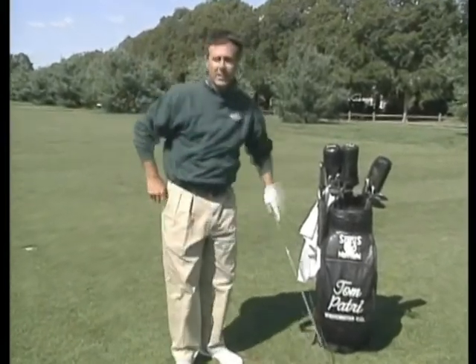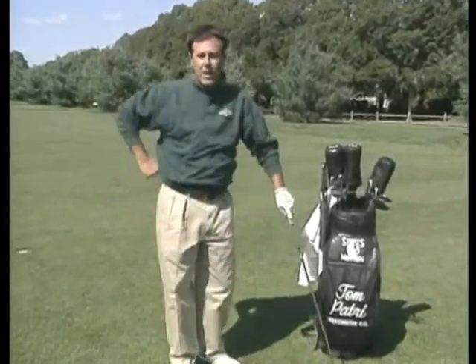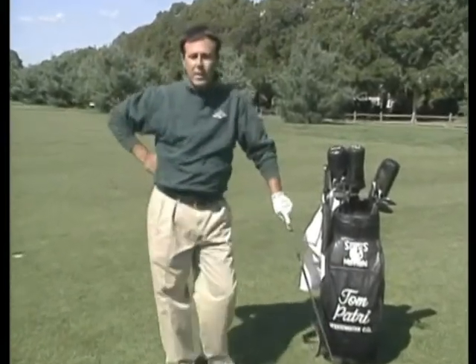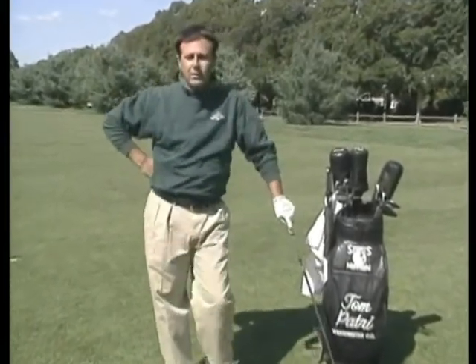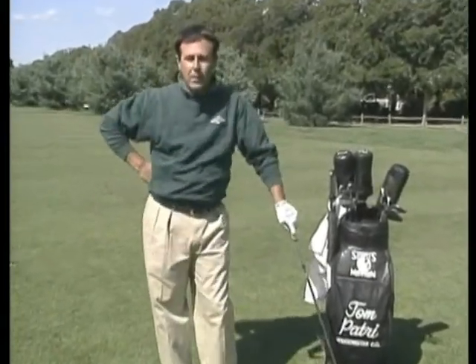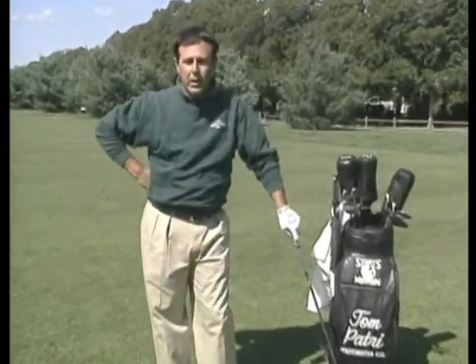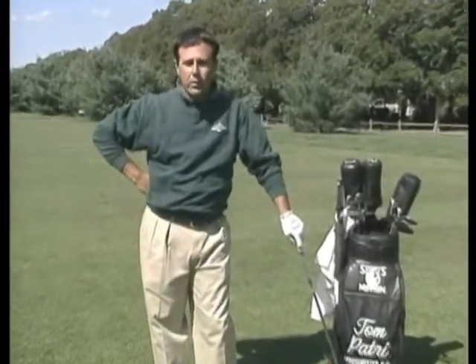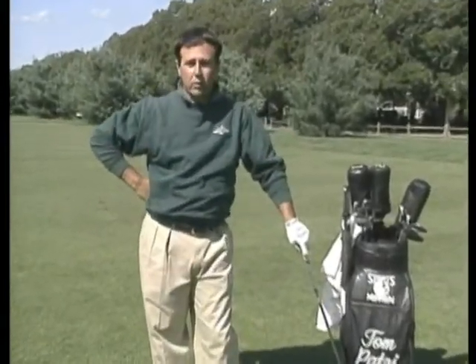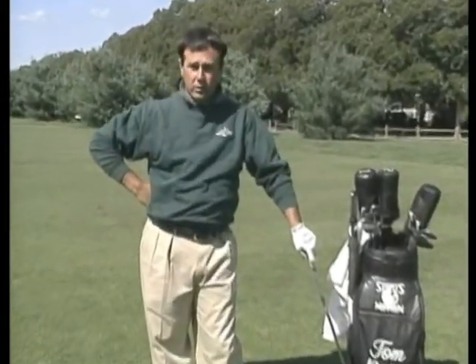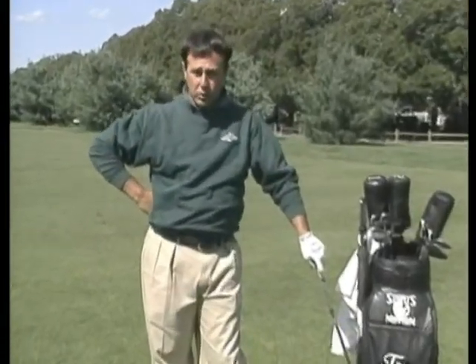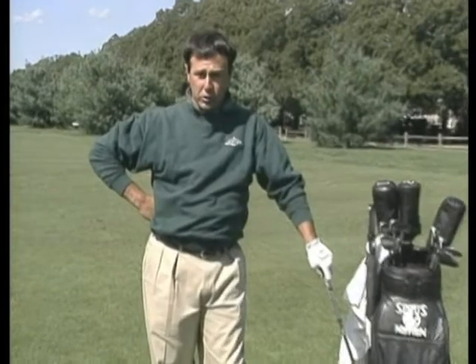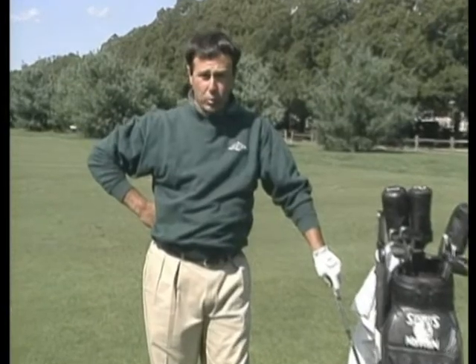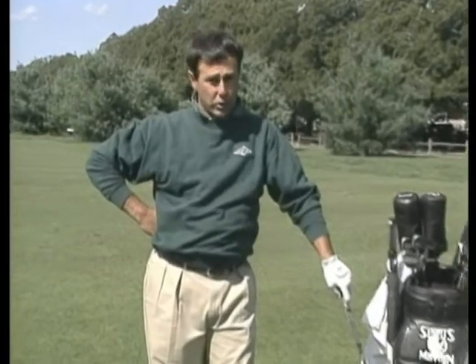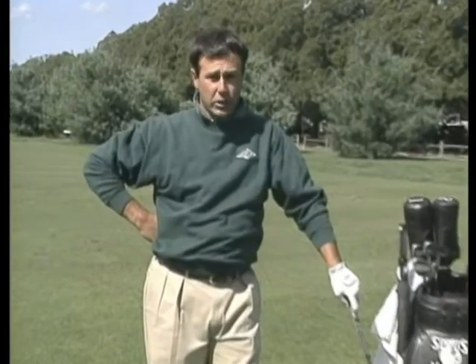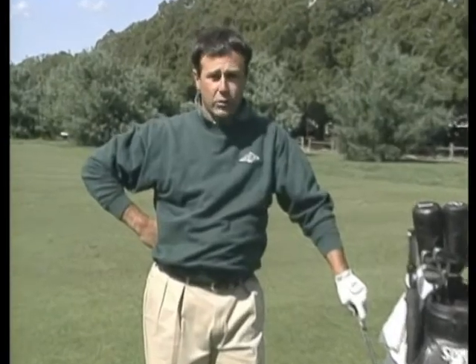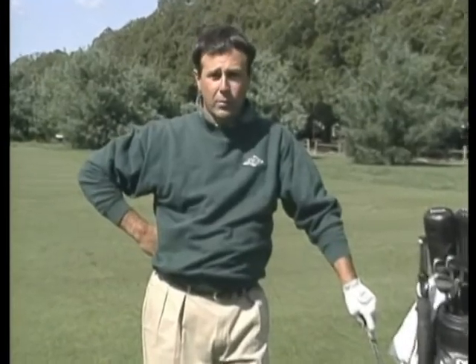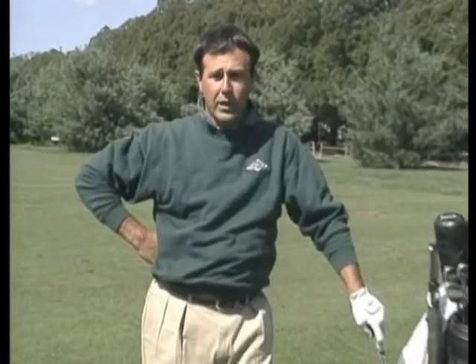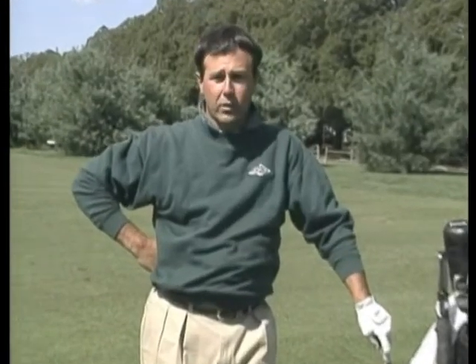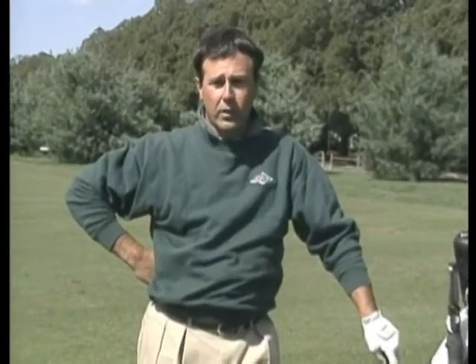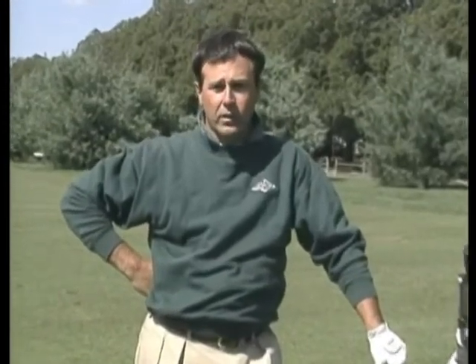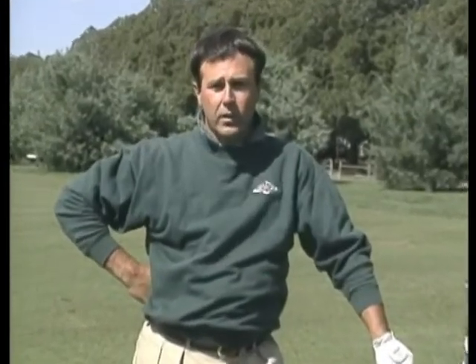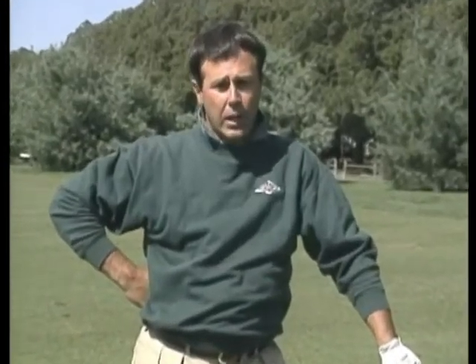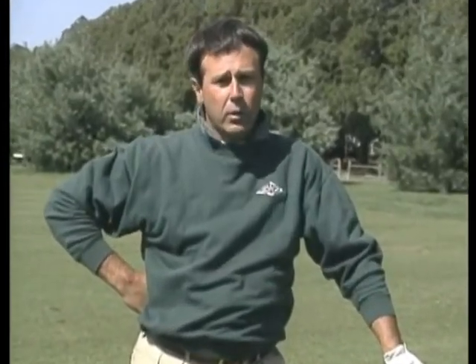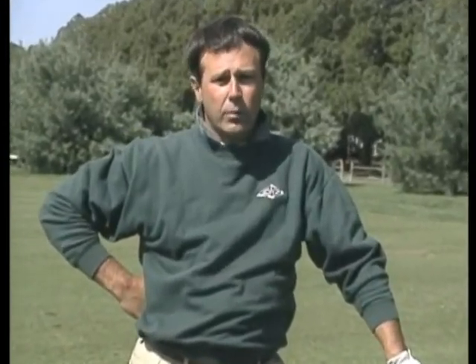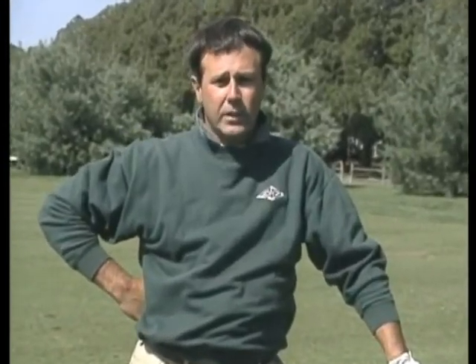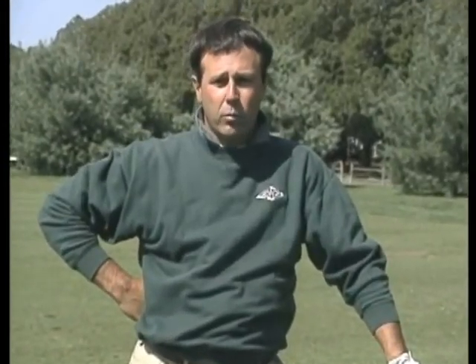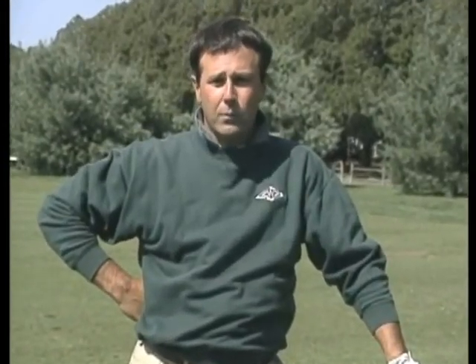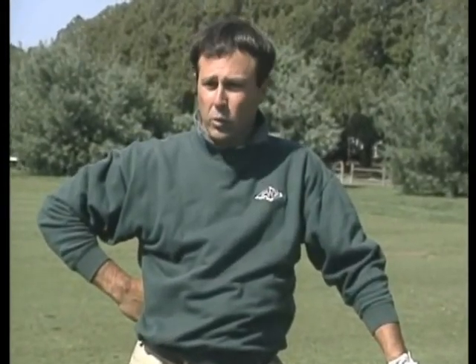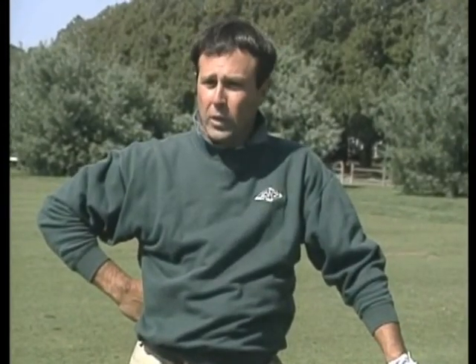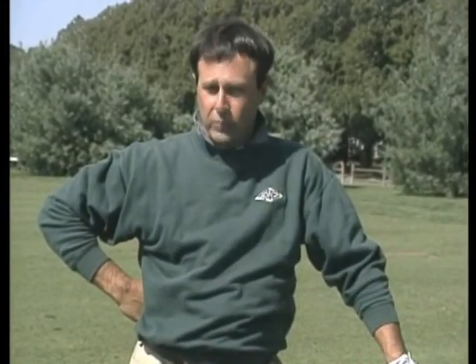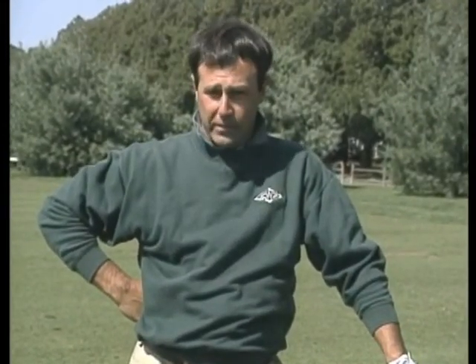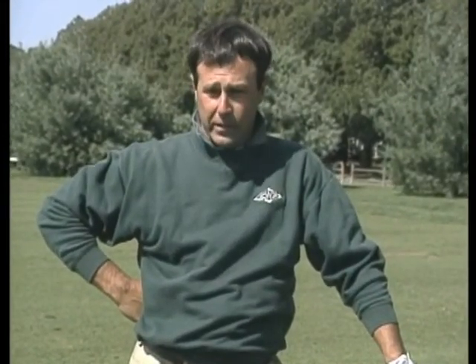Hi, my name is Tom Patry and I'm the Director of Instruction here at Westchester Country Club in Rye, New York. Today we're going to talk about several problems that all you golfers have out there.